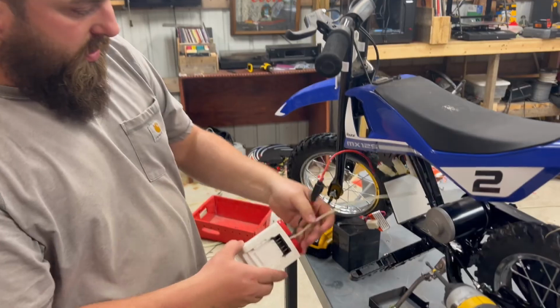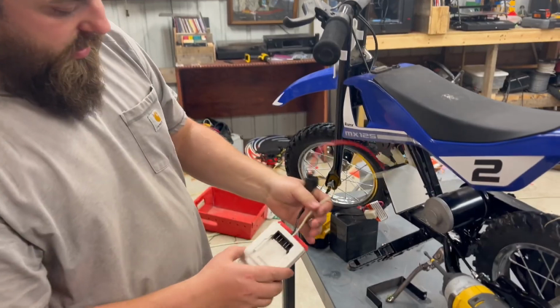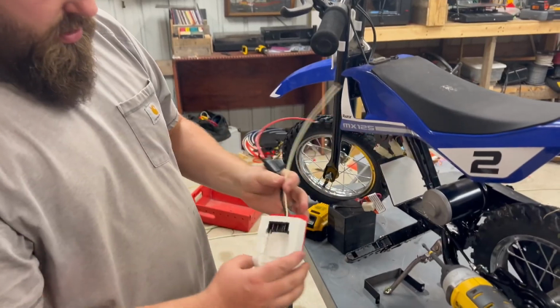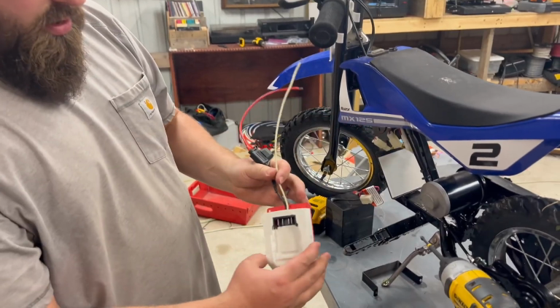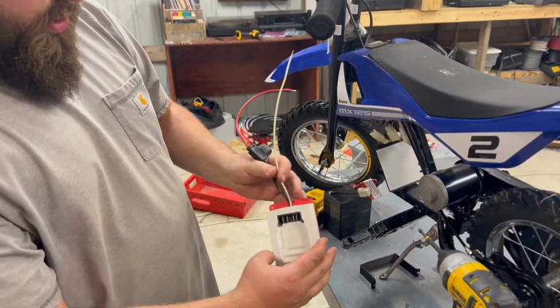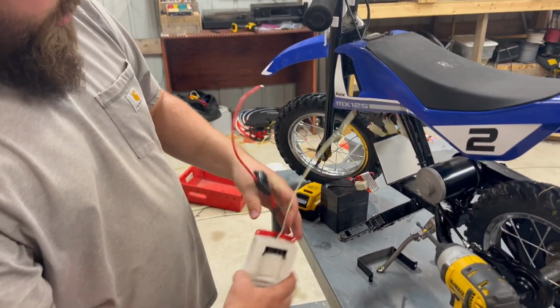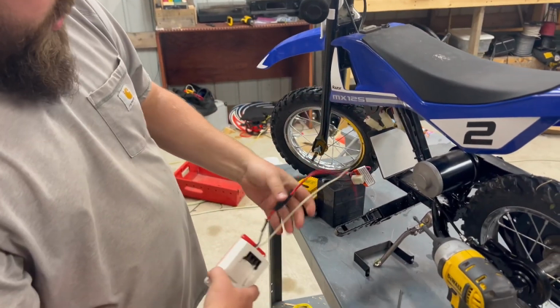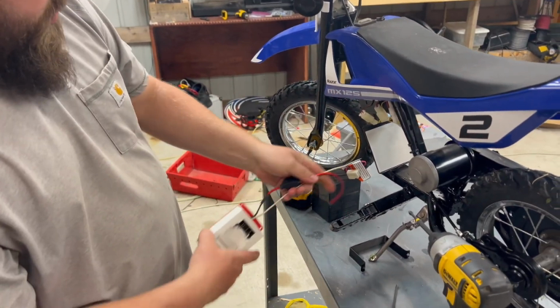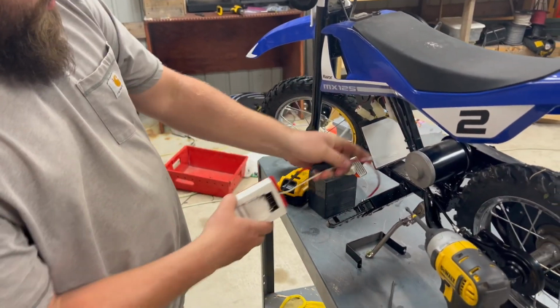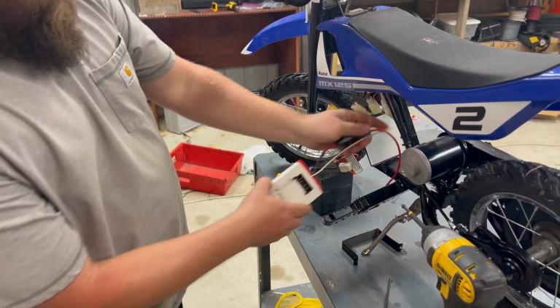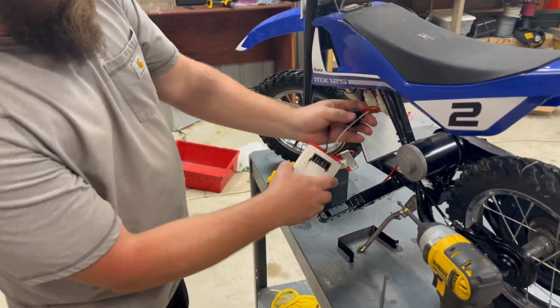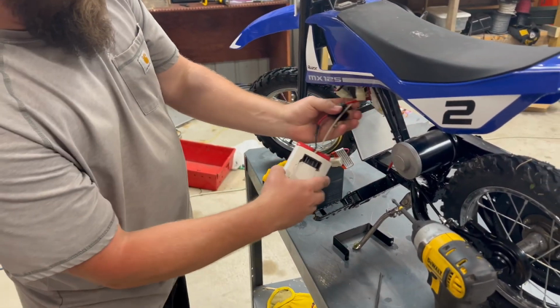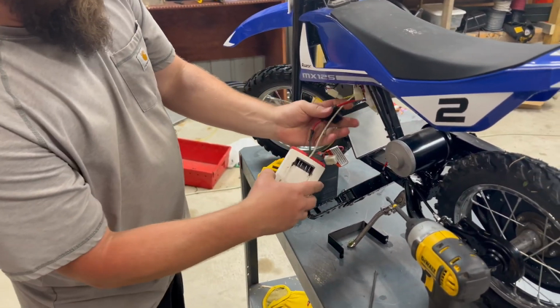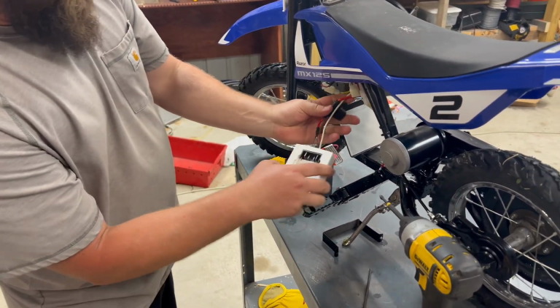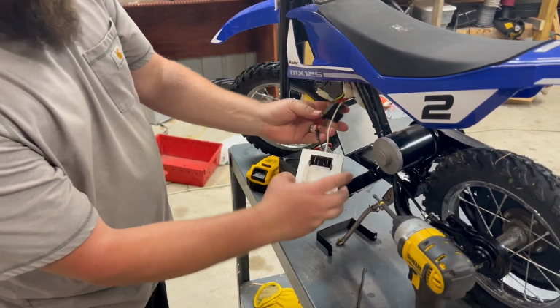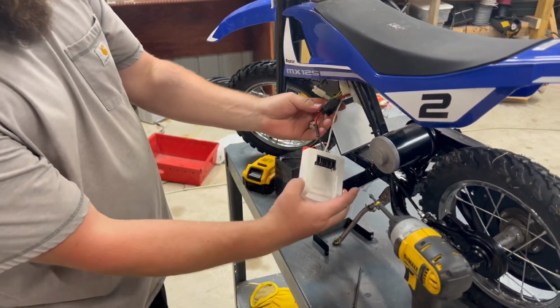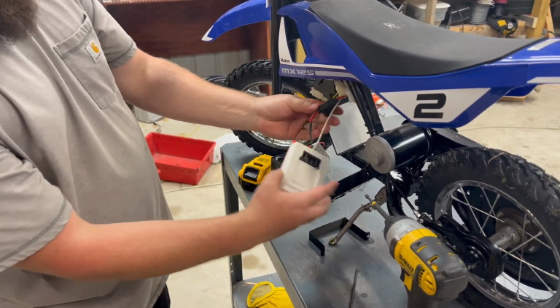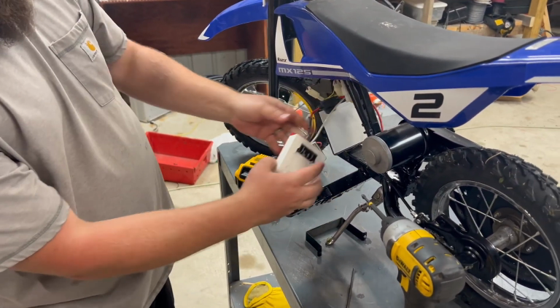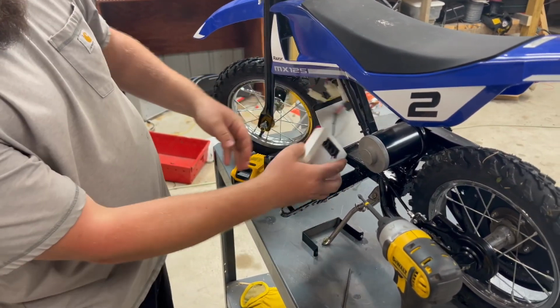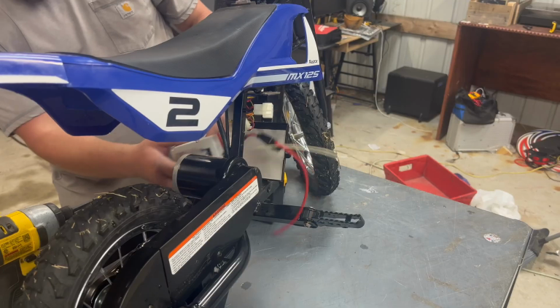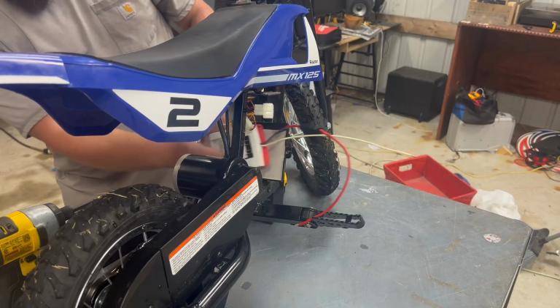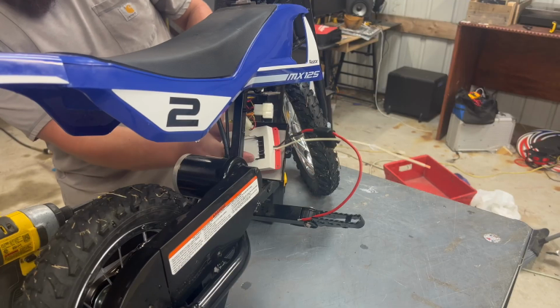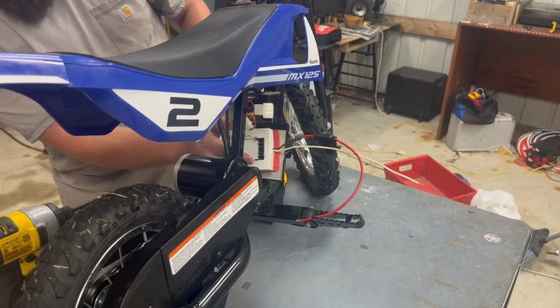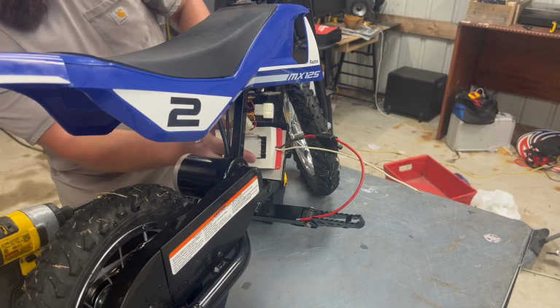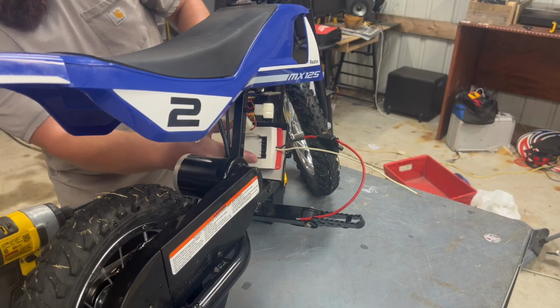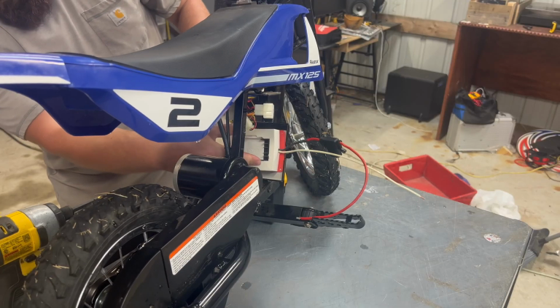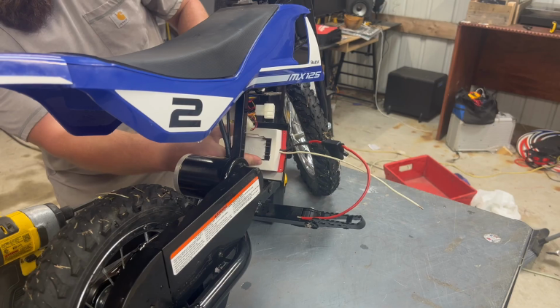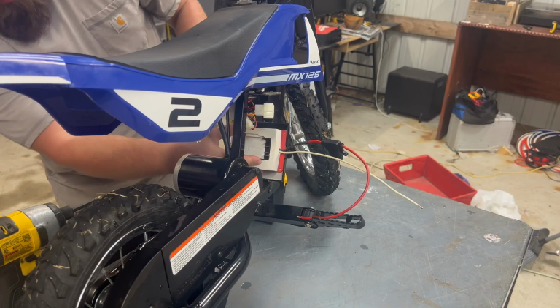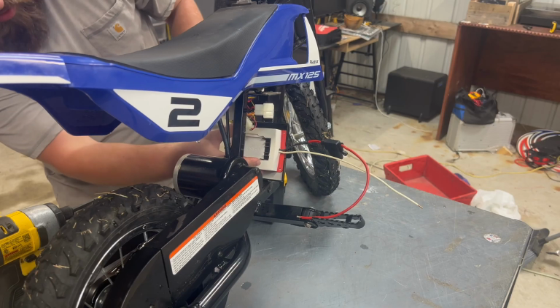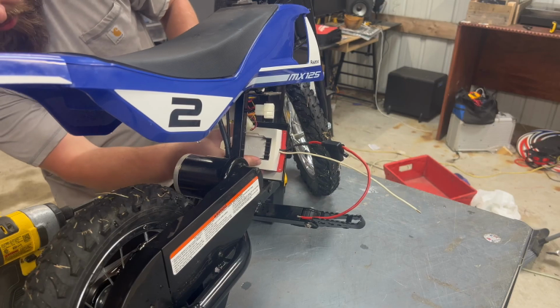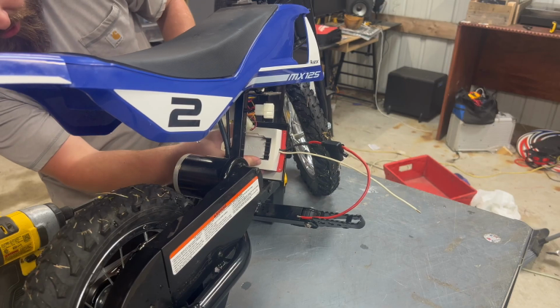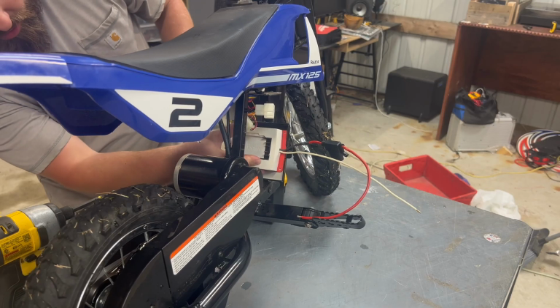This is our homemade adapter. If you want to see how to build one of these, we have a video on that, so just check the channel.